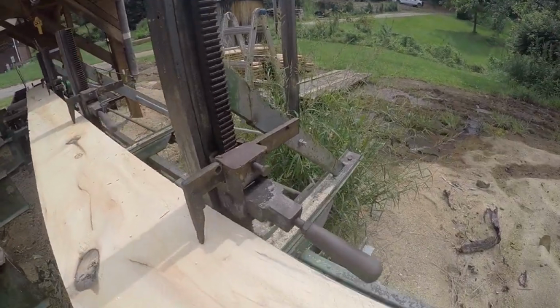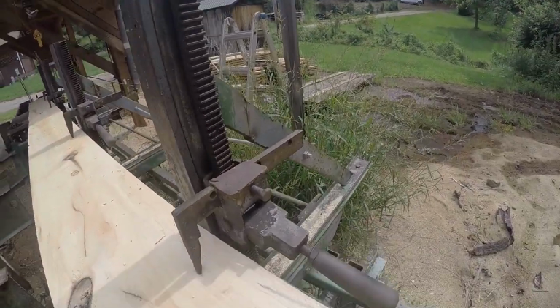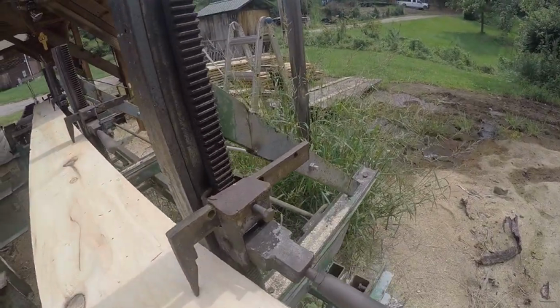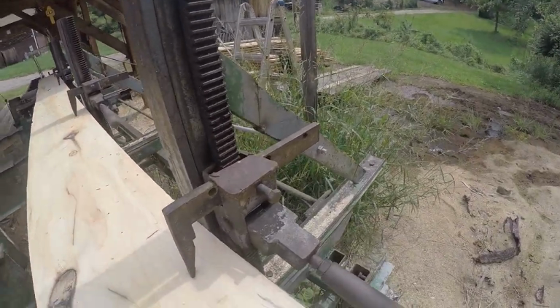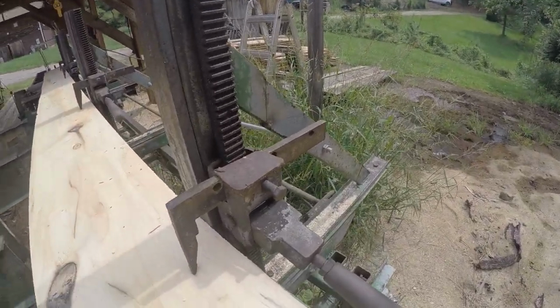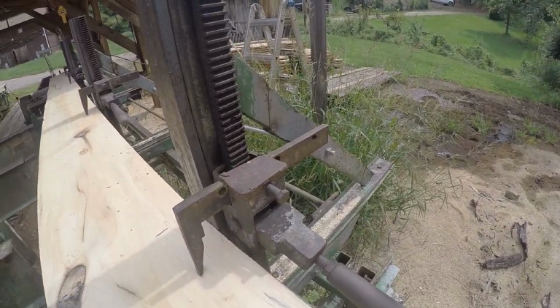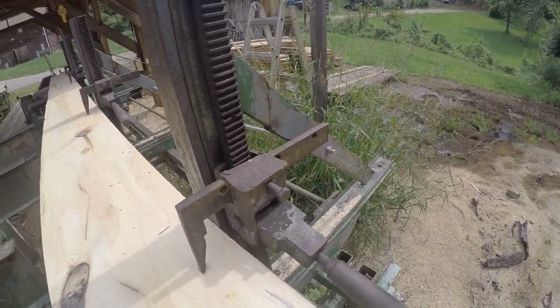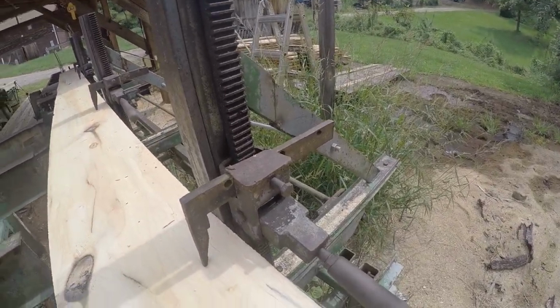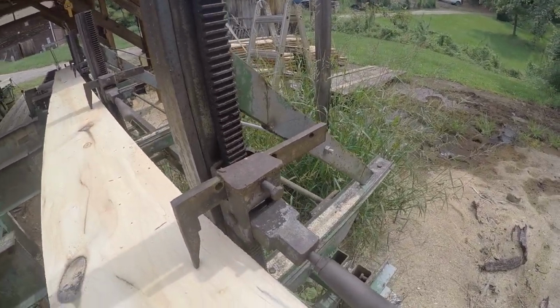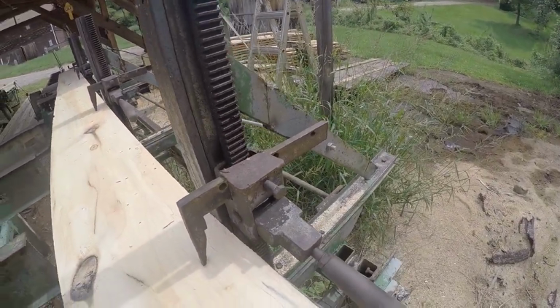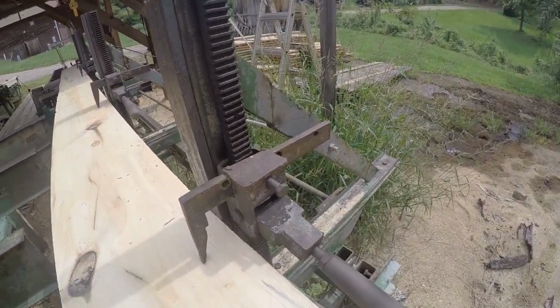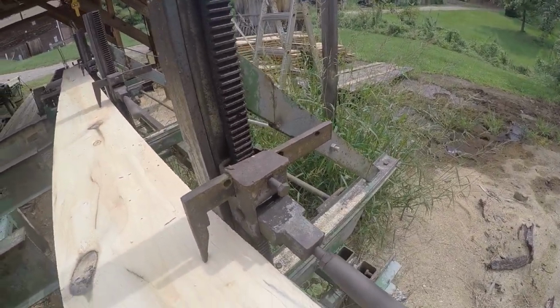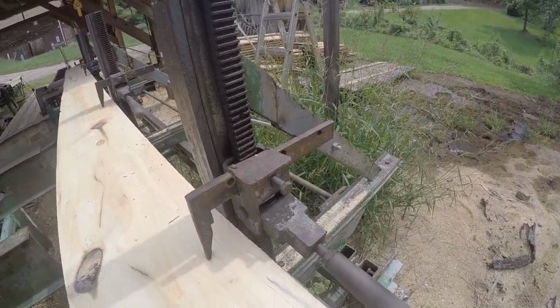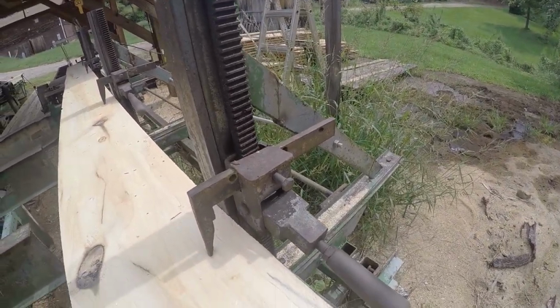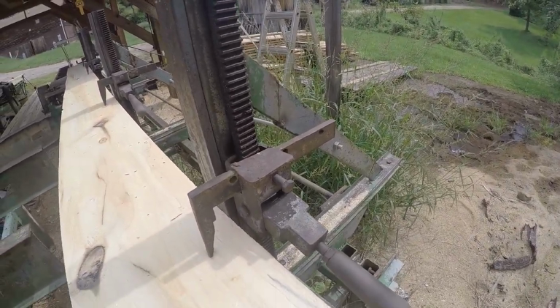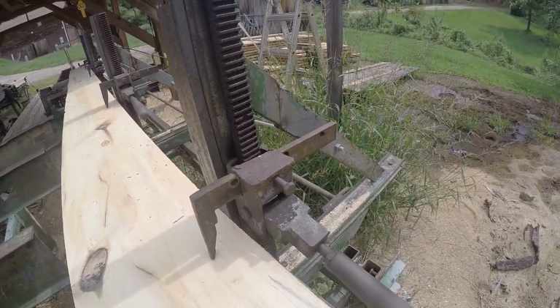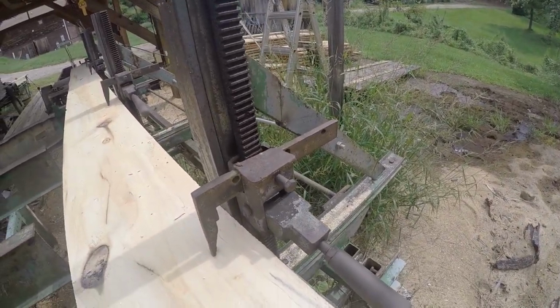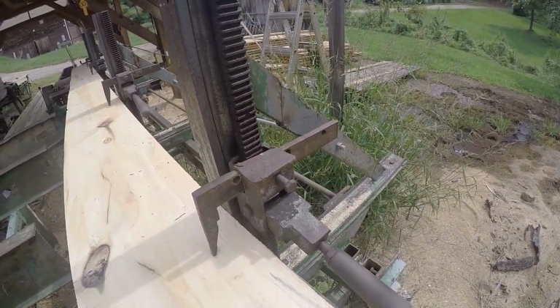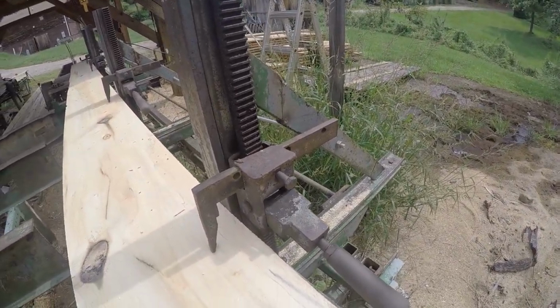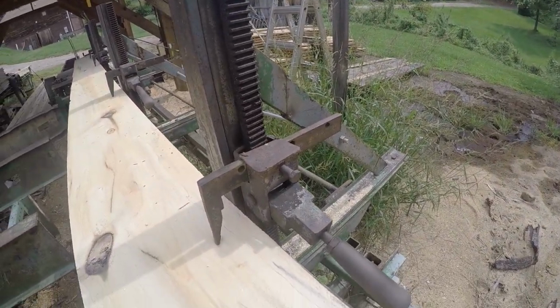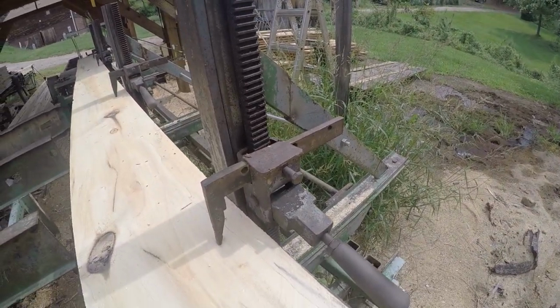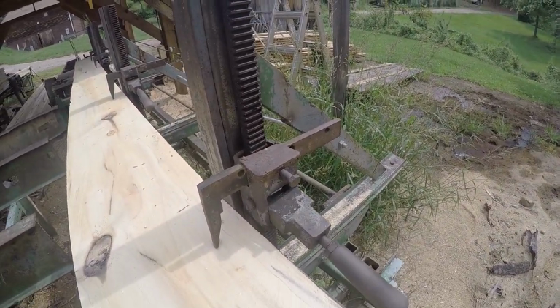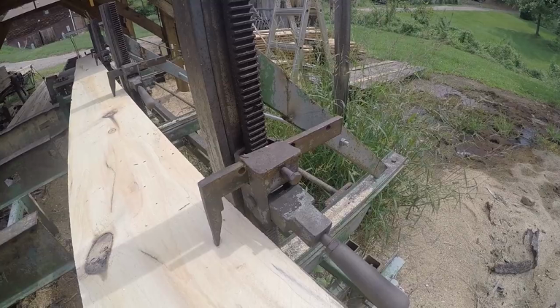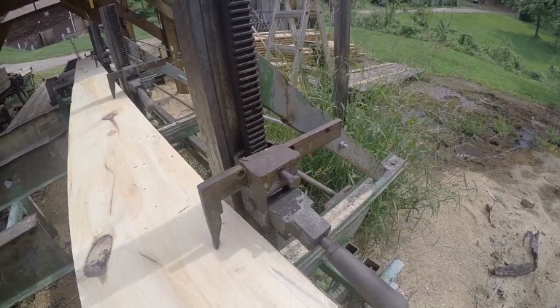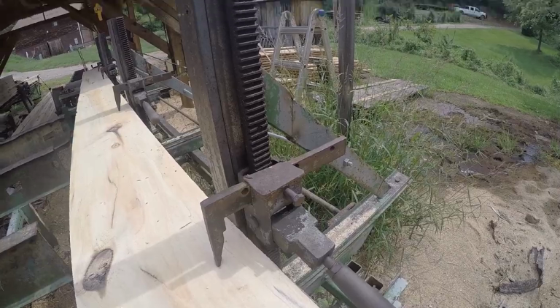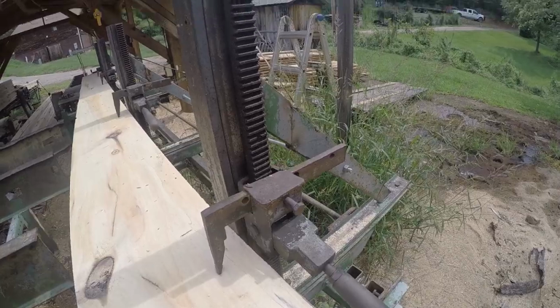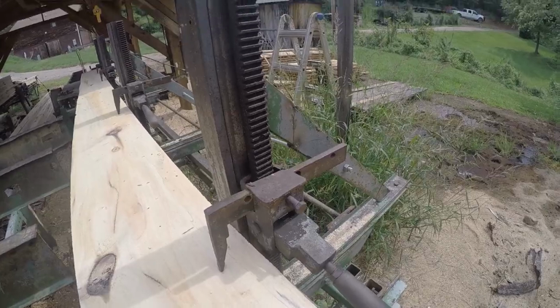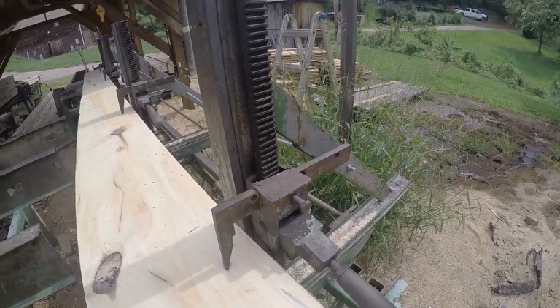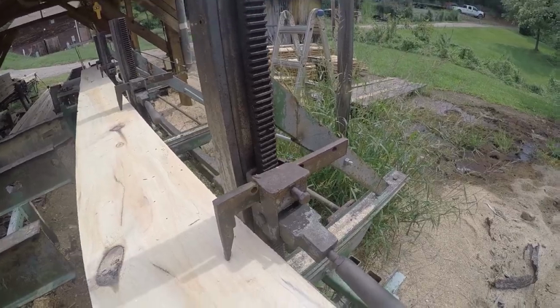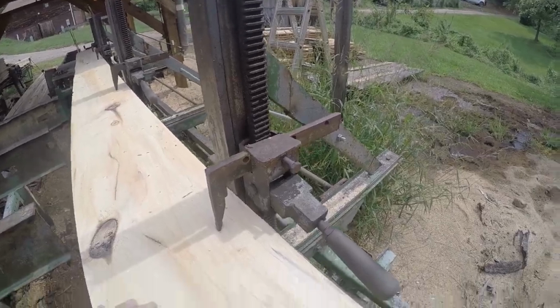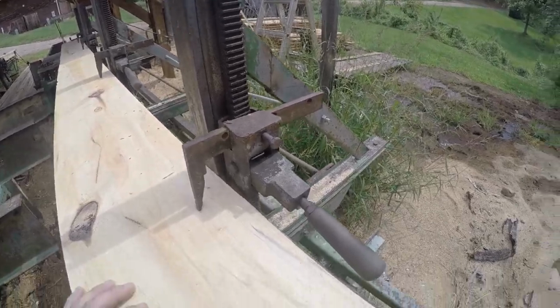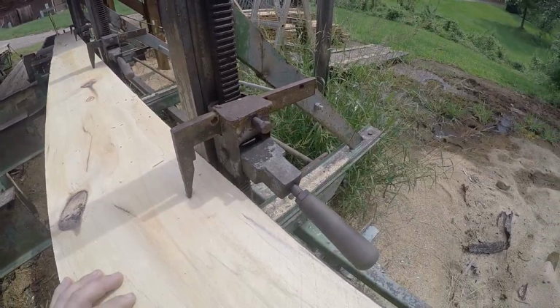Here's how the dog system works — similar to how a Bellsaw's dog system works.